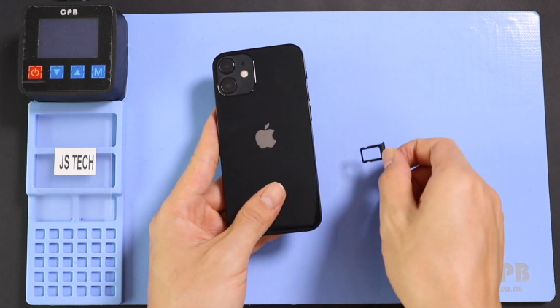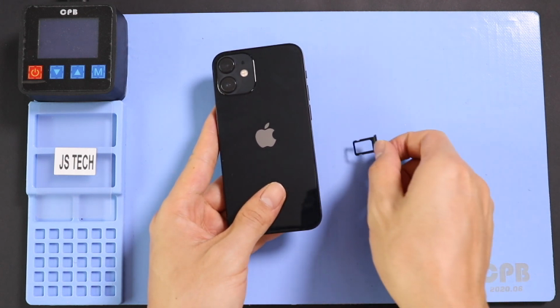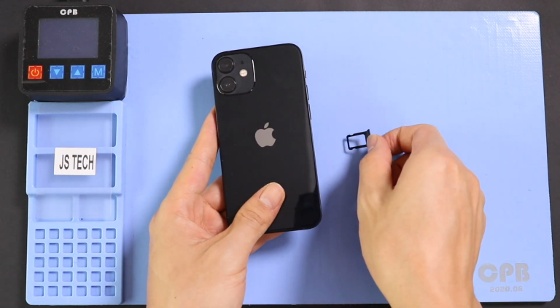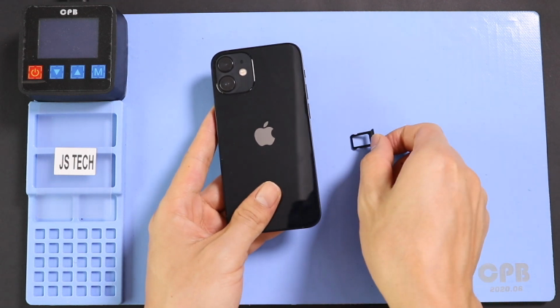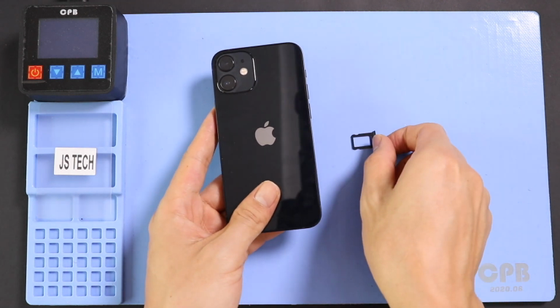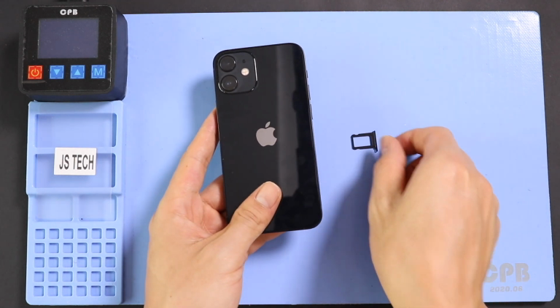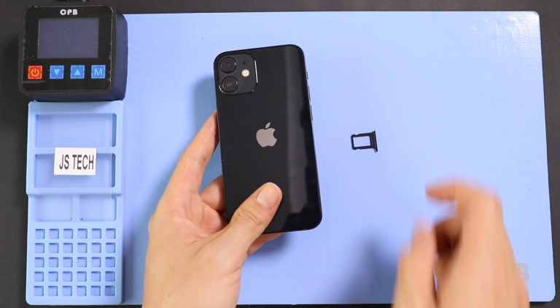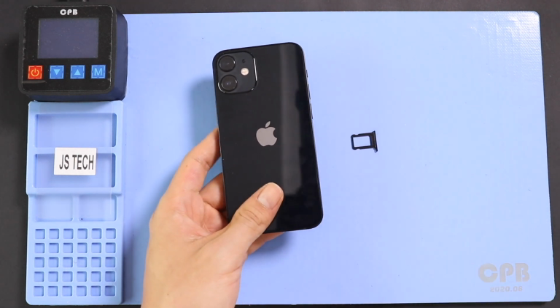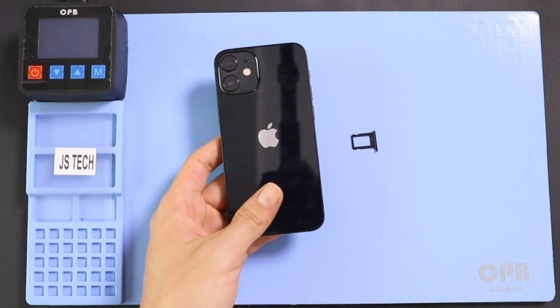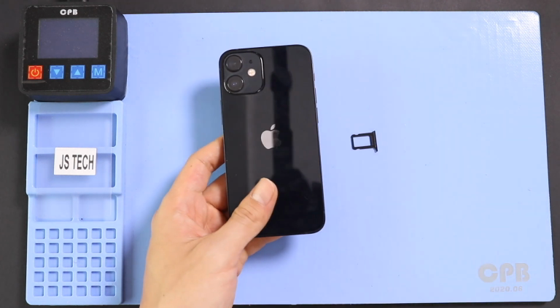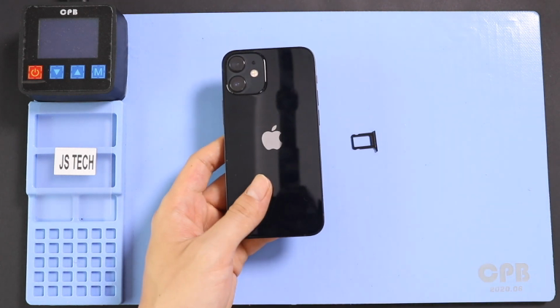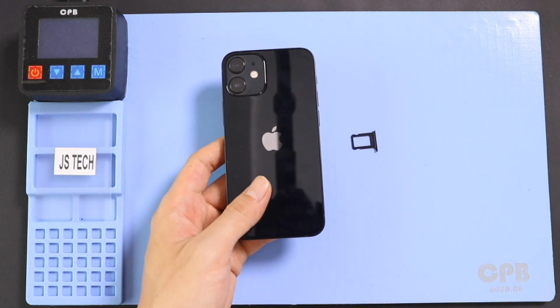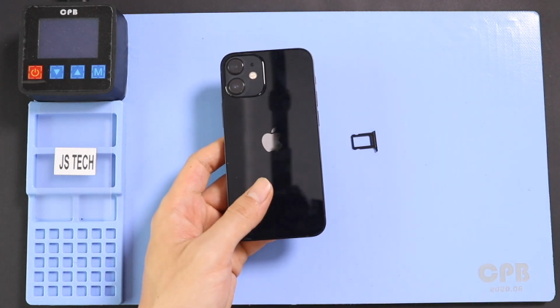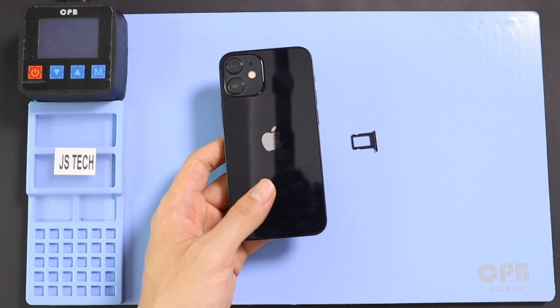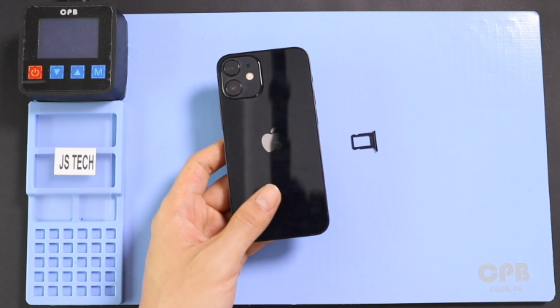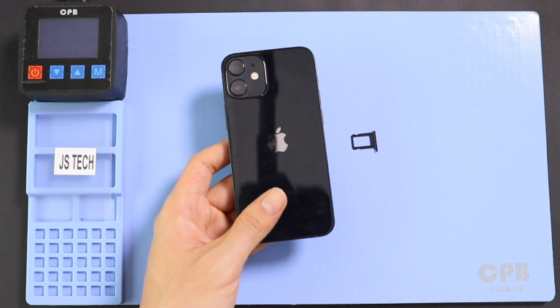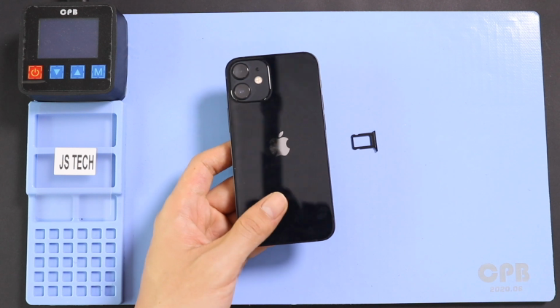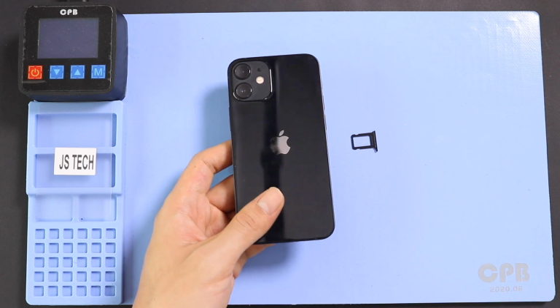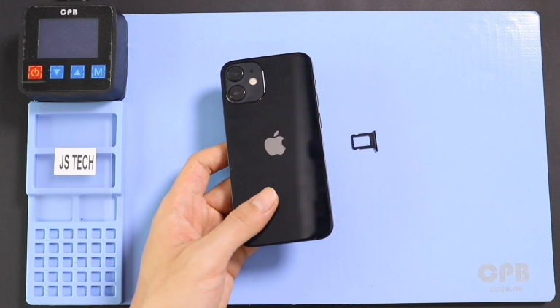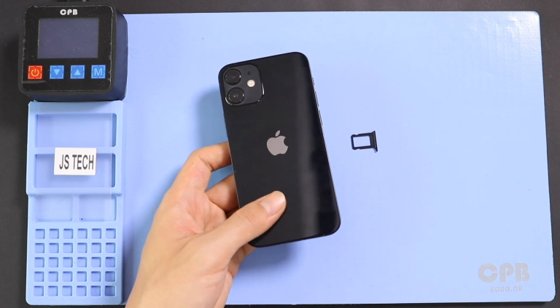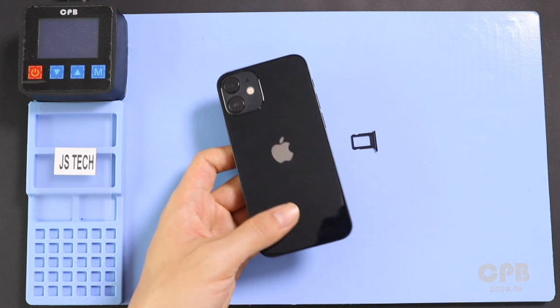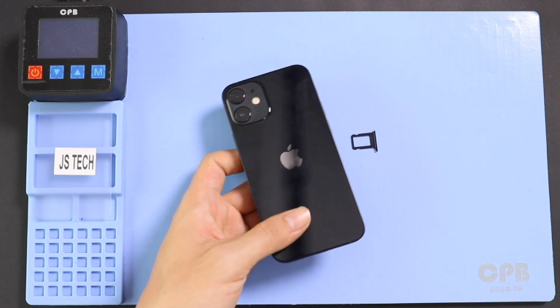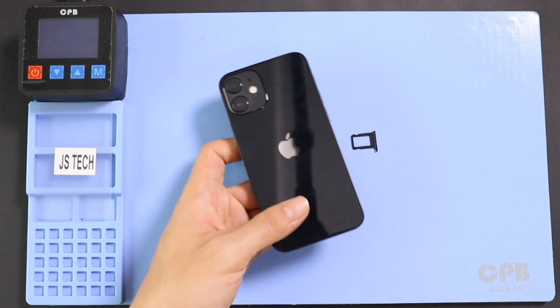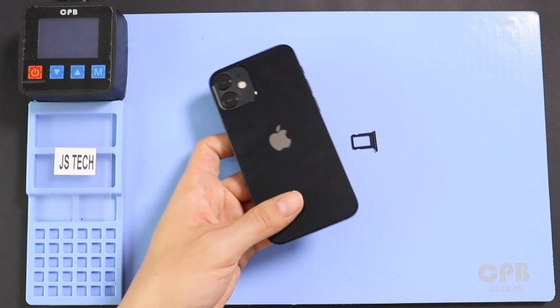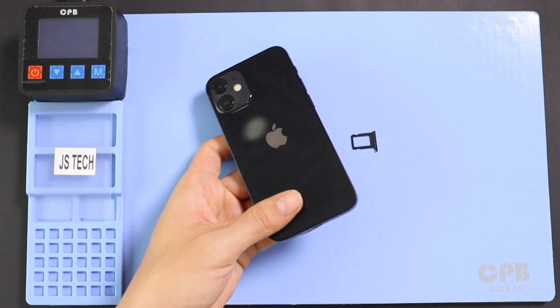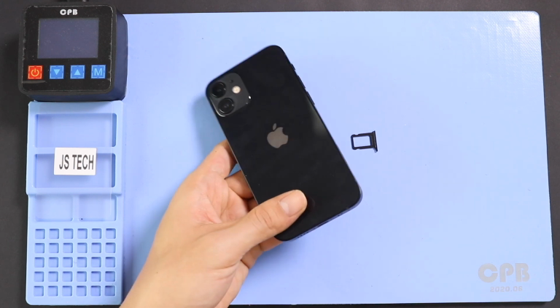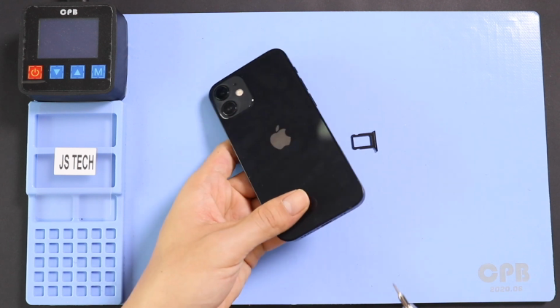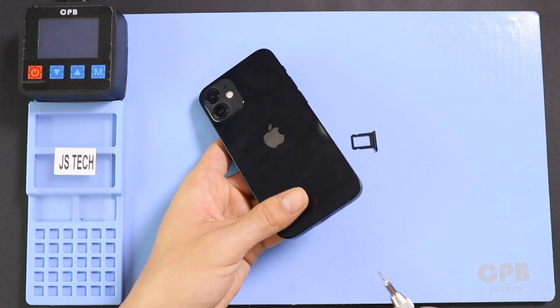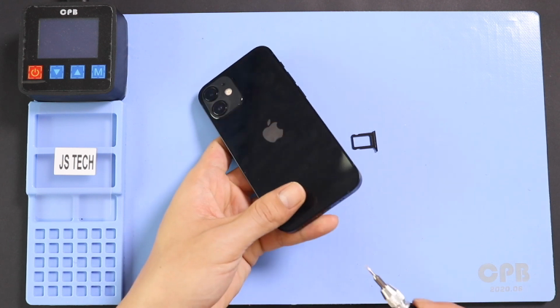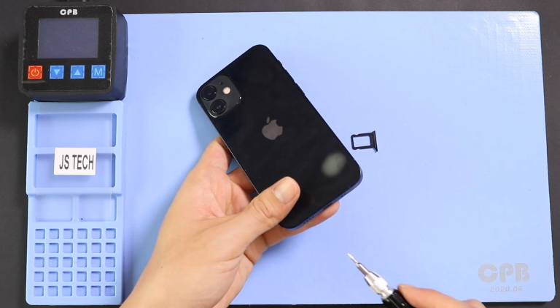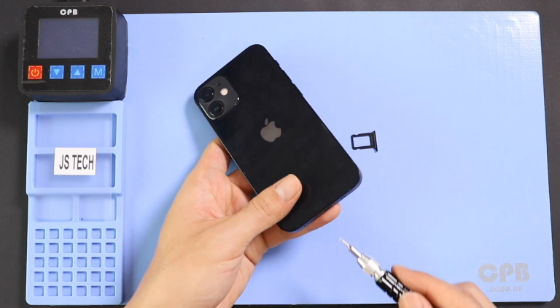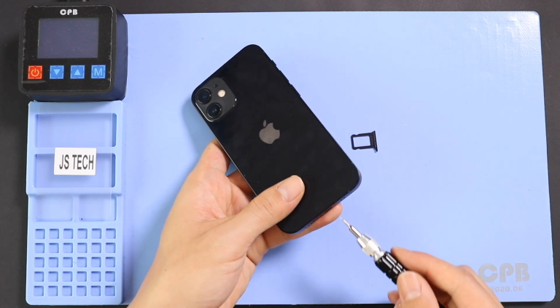First, turn on the phone and remove the SIM tray, and then undo the two bottom screws using a pentalobe screwdriver.